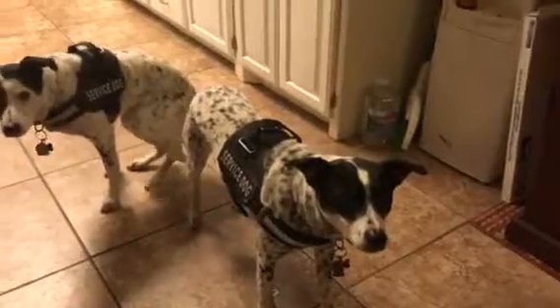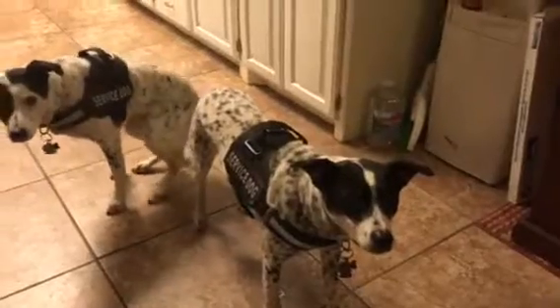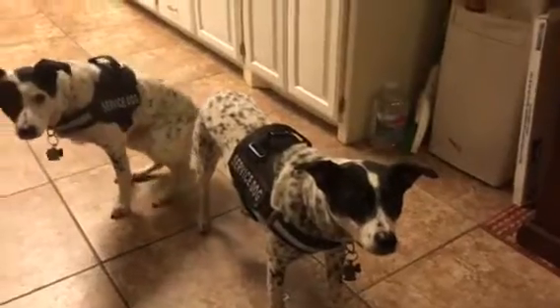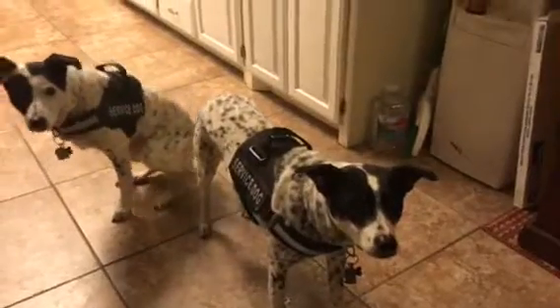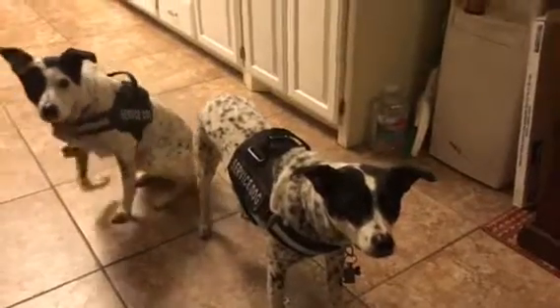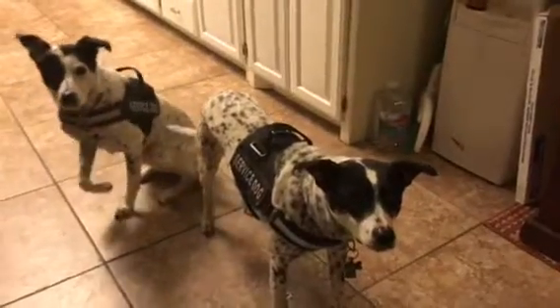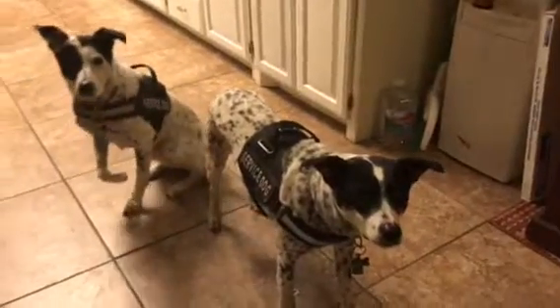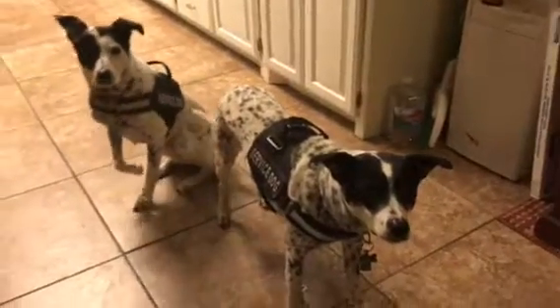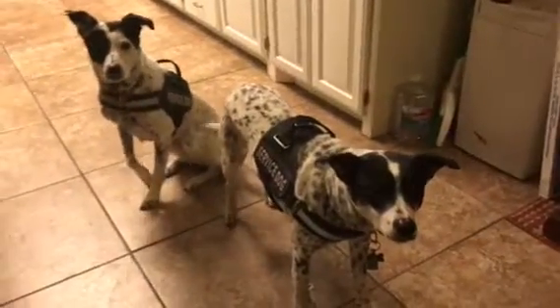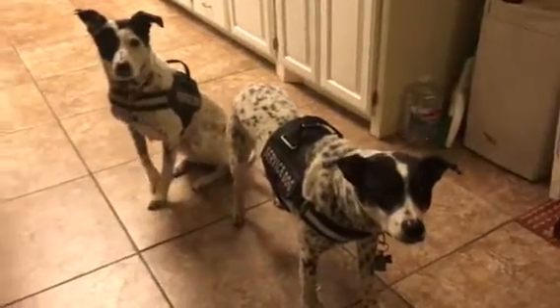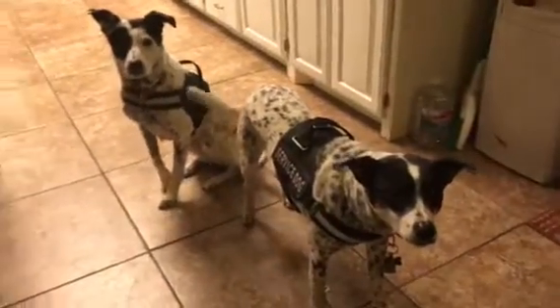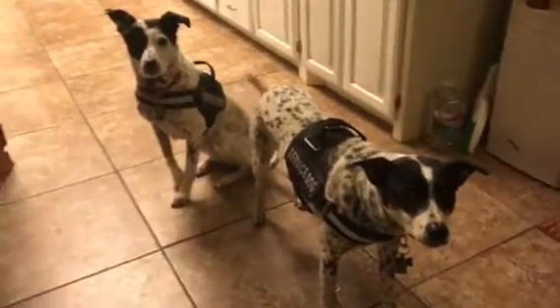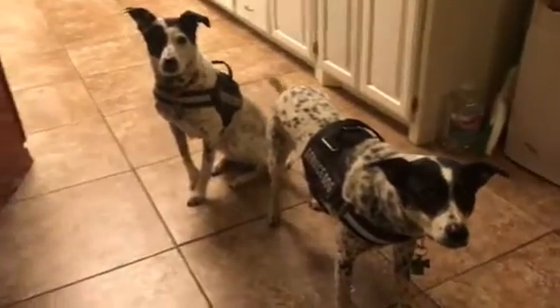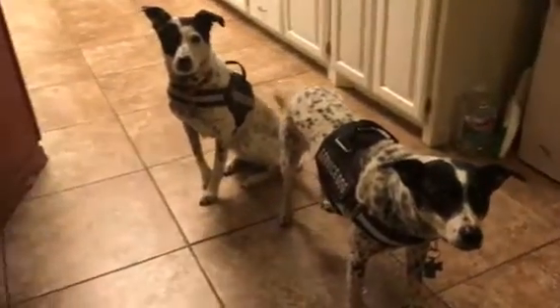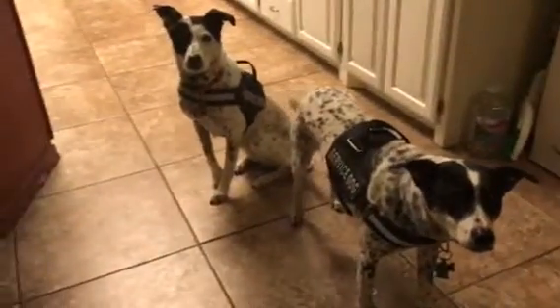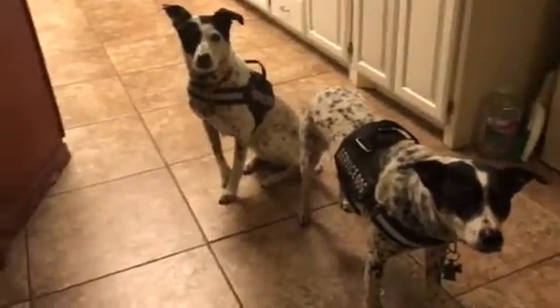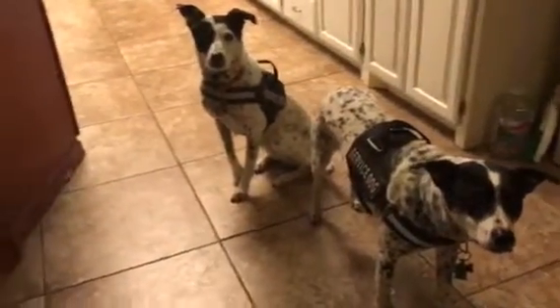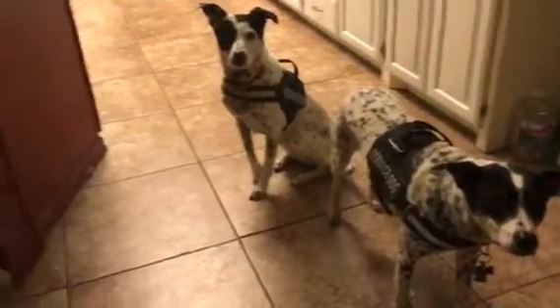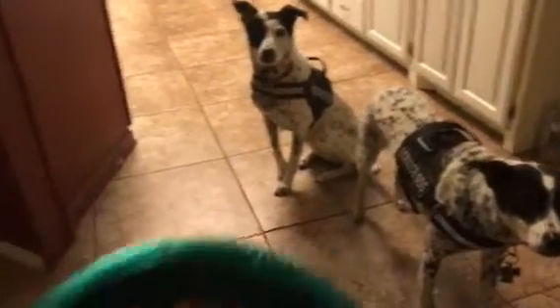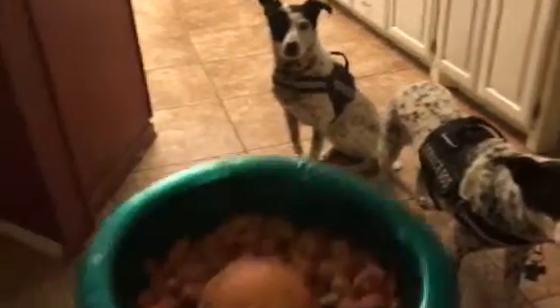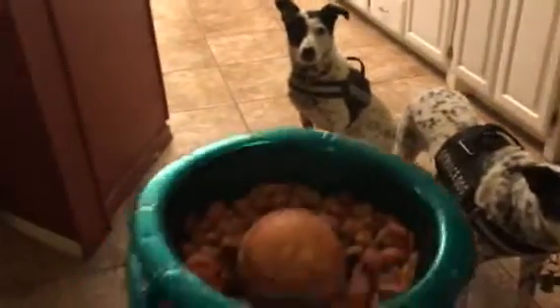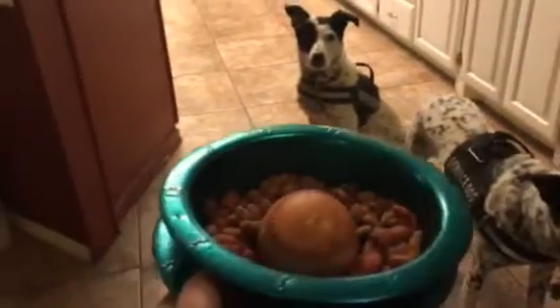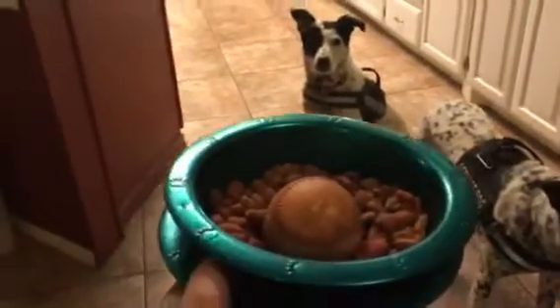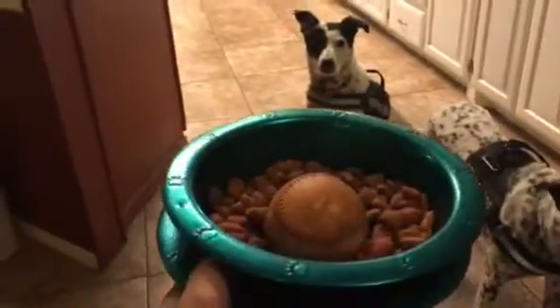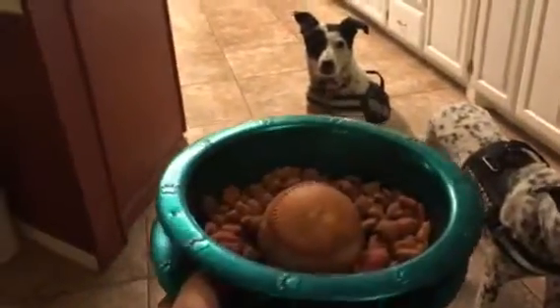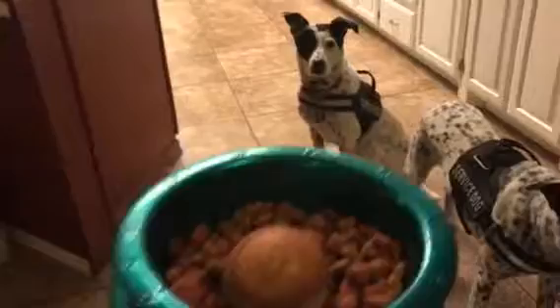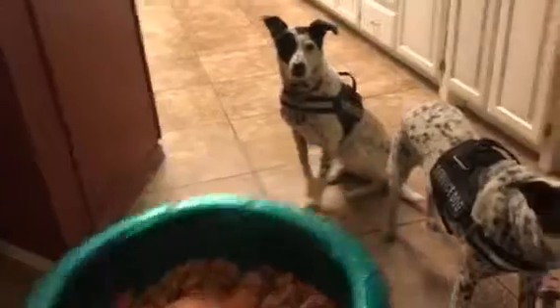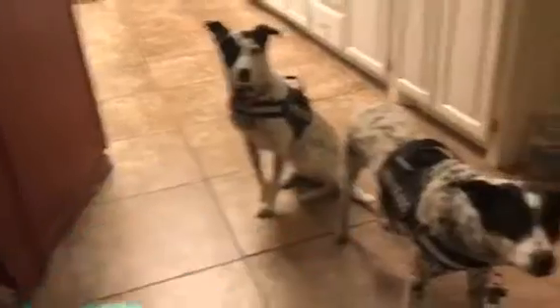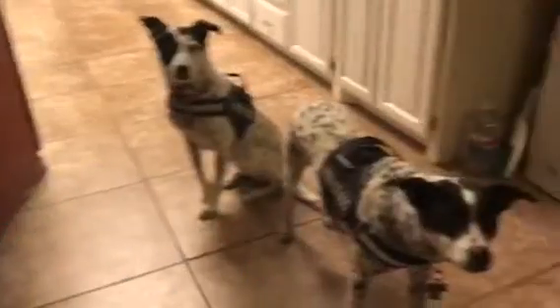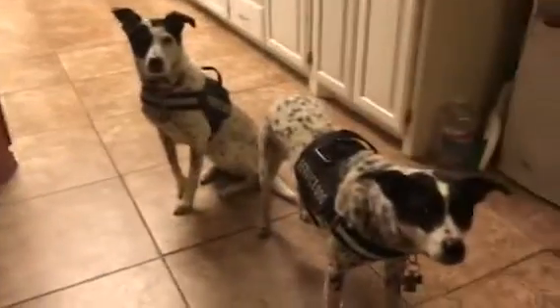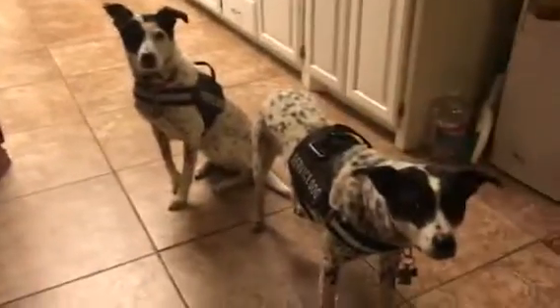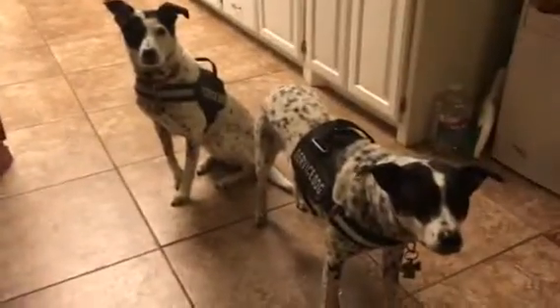You guys are hungry, aren't you? Alright, this is the food. These are my dogs.